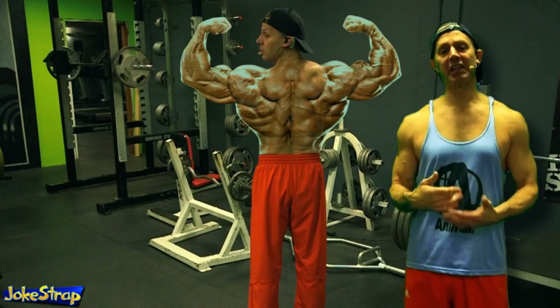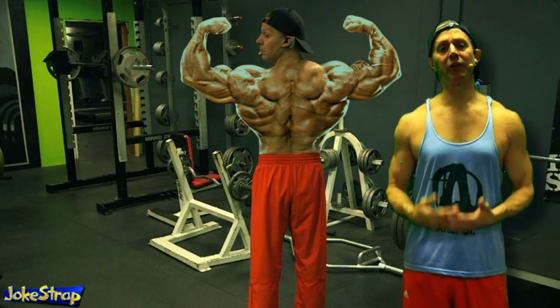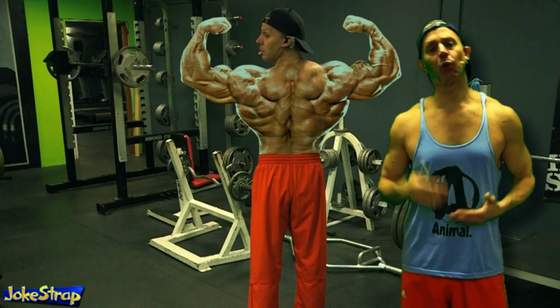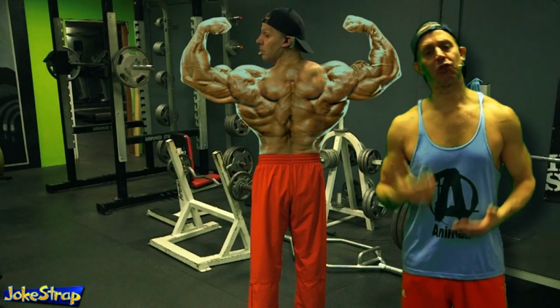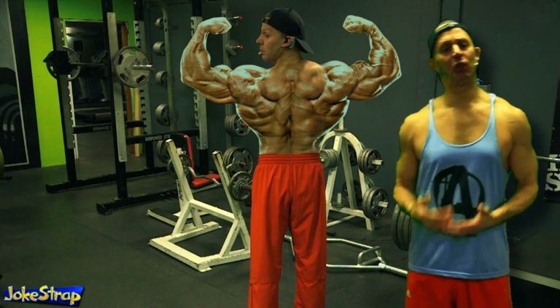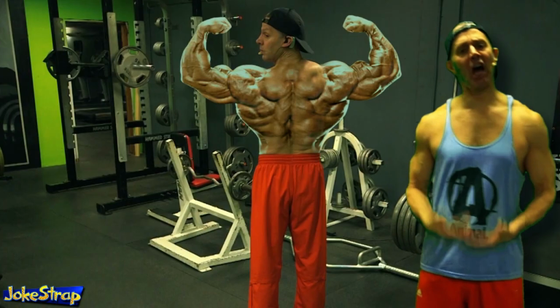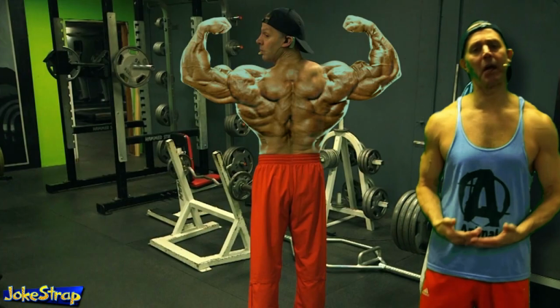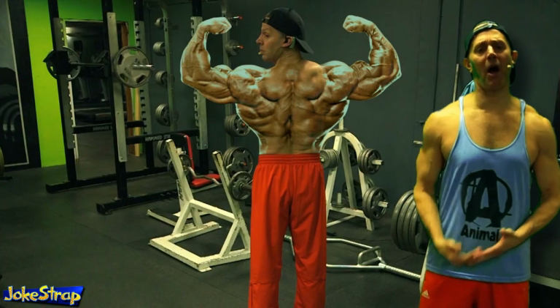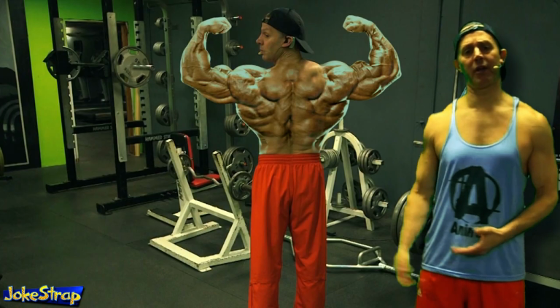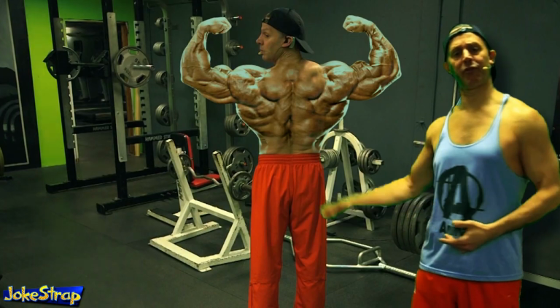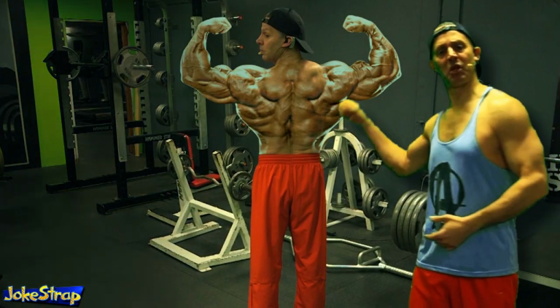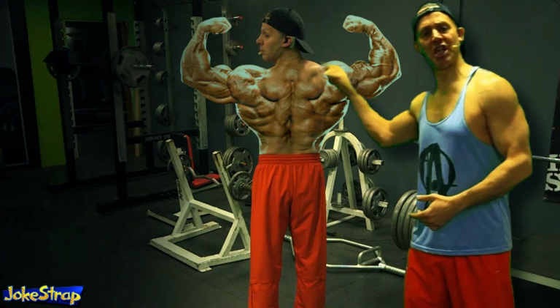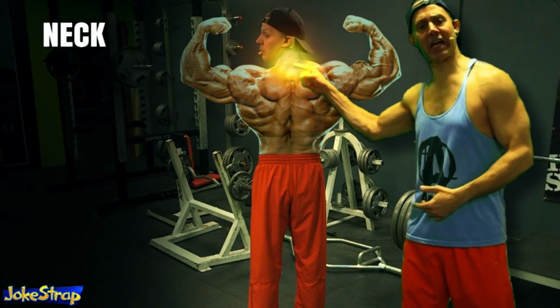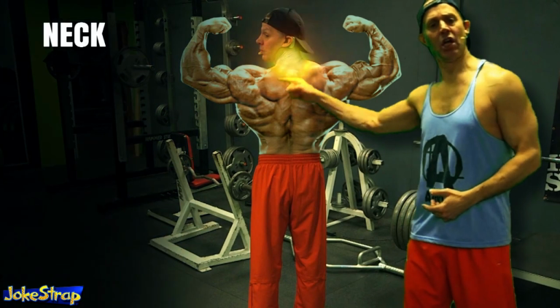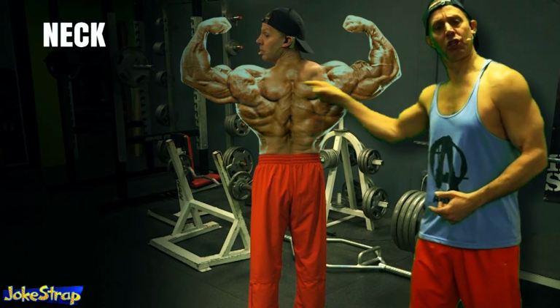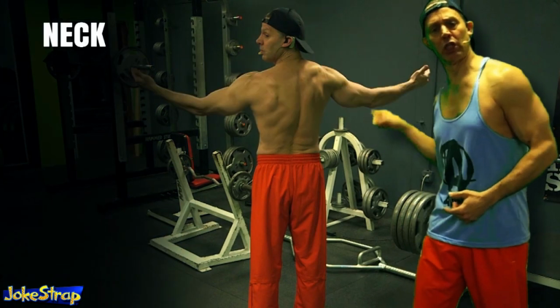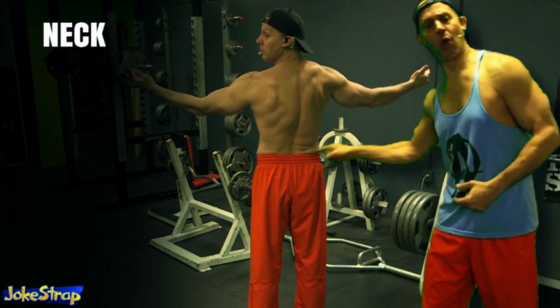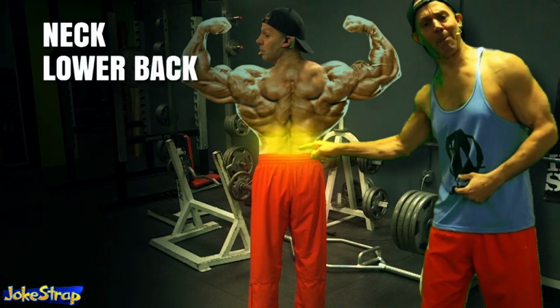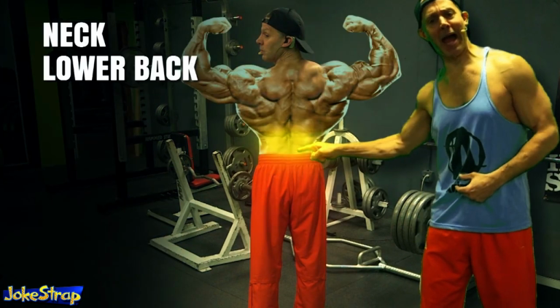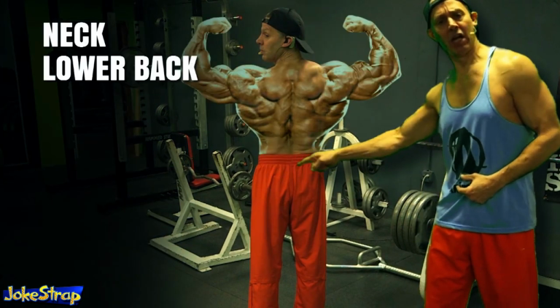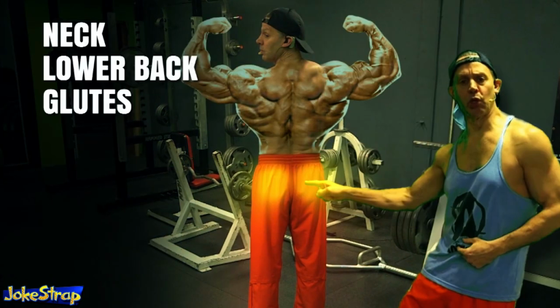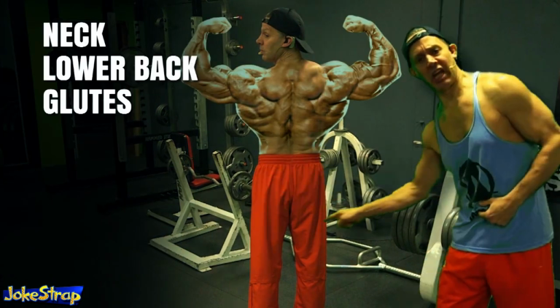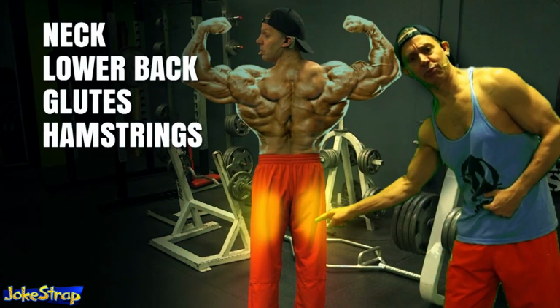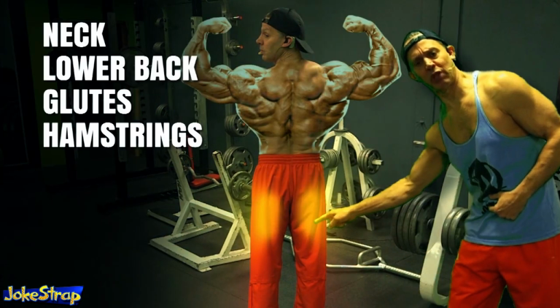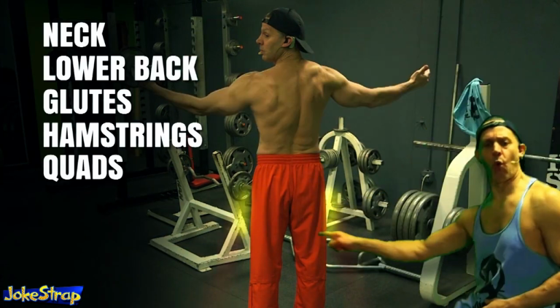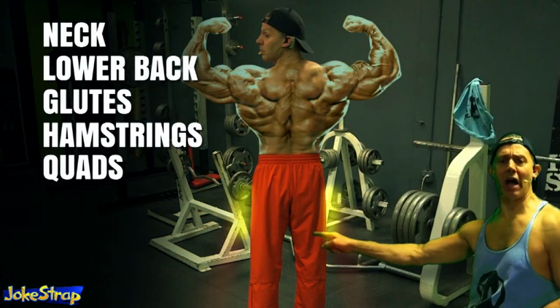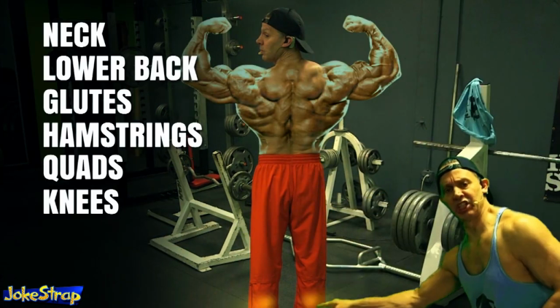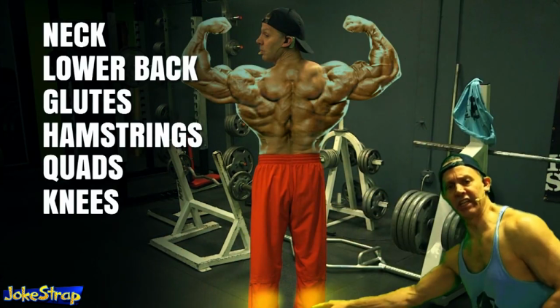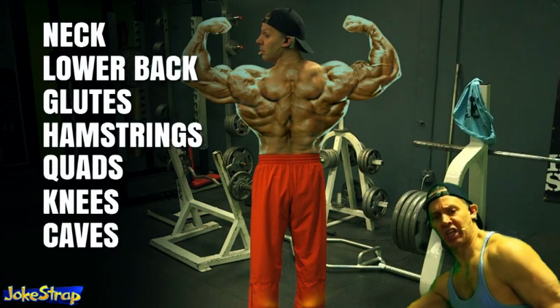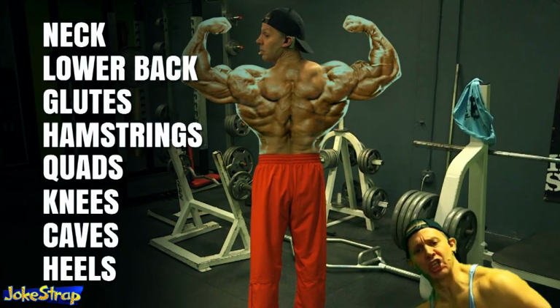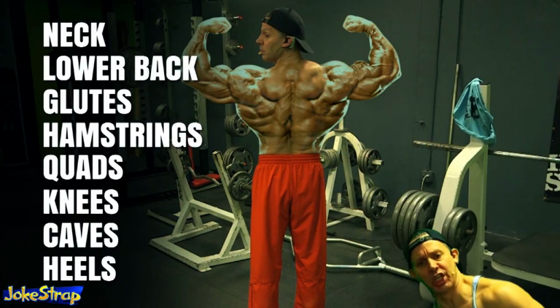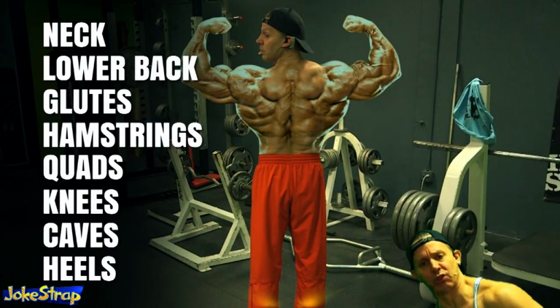Deadlifts work your entire body from your neck to your lower back, glutes, hamstrings, knees, and heels.